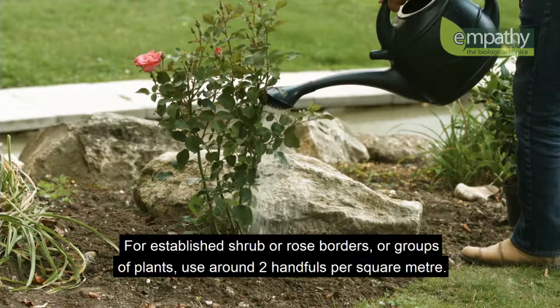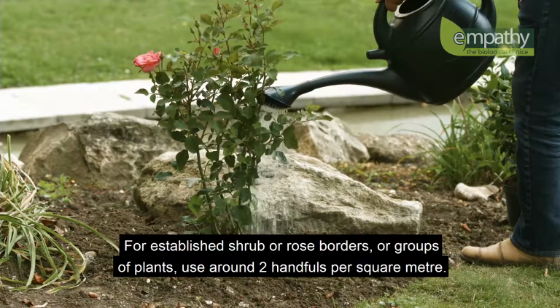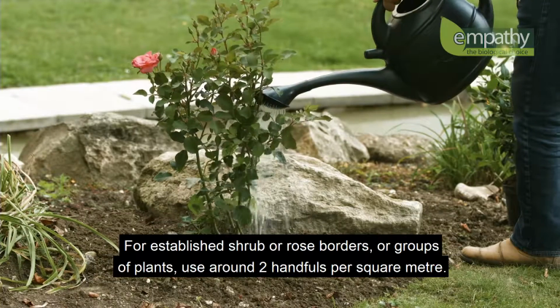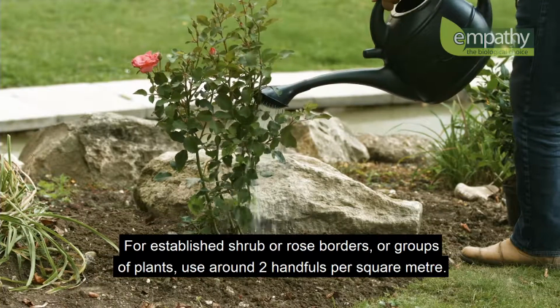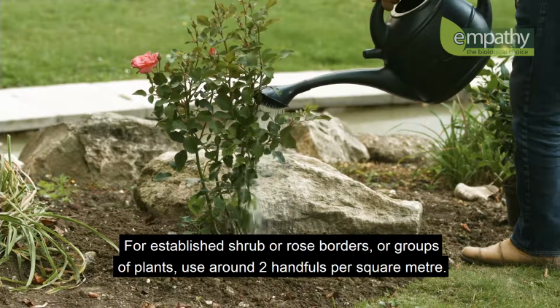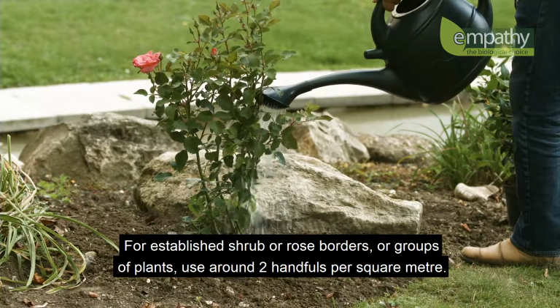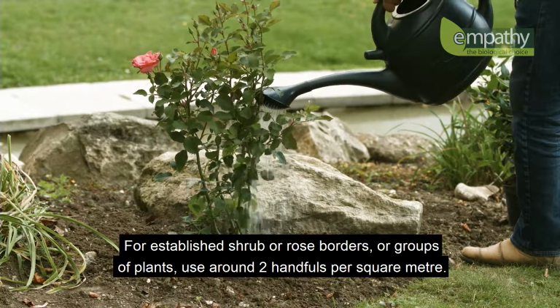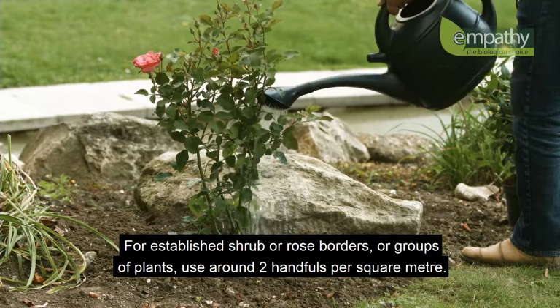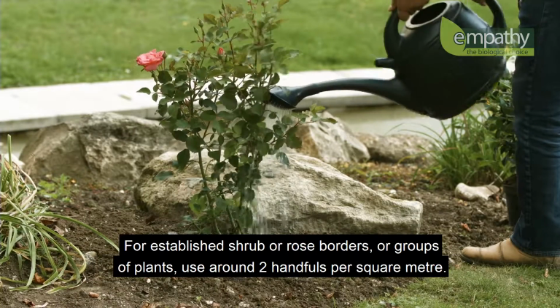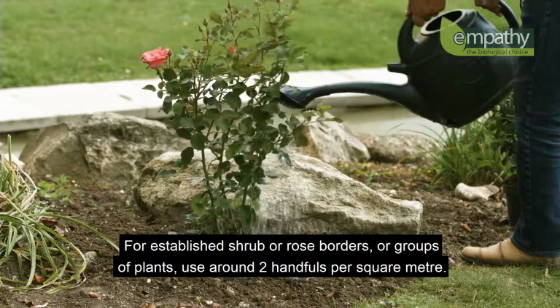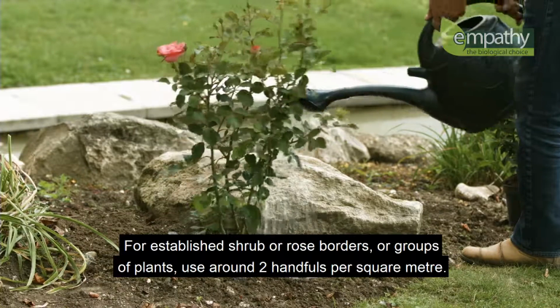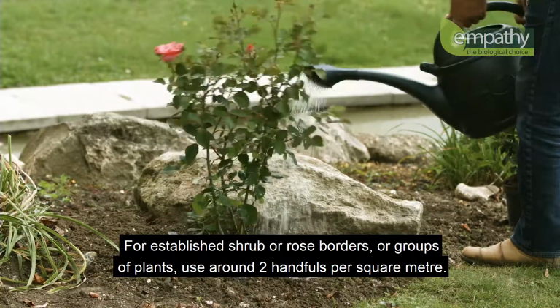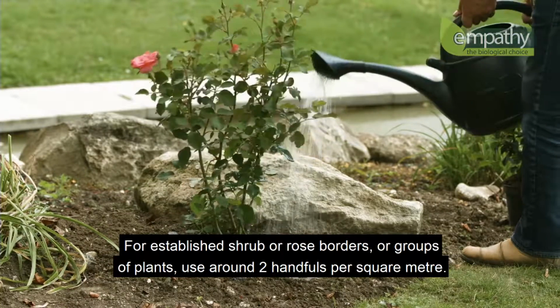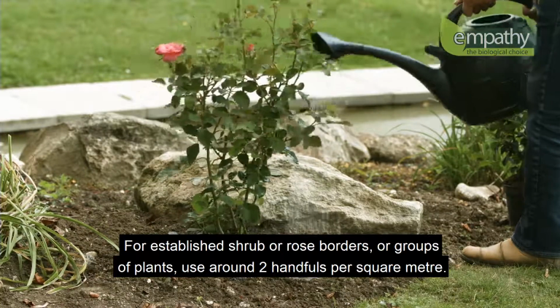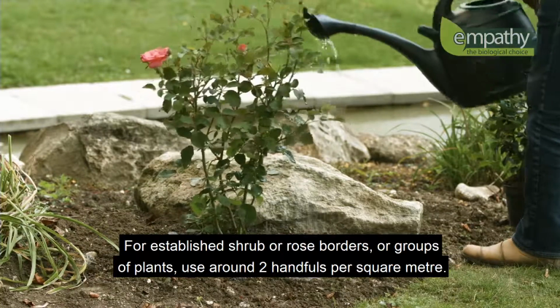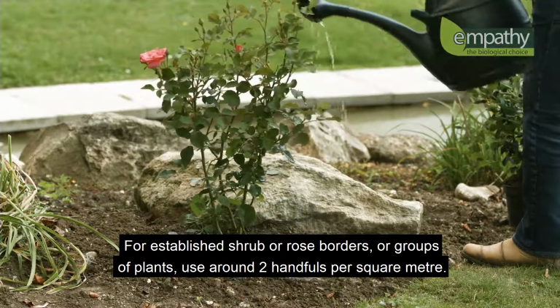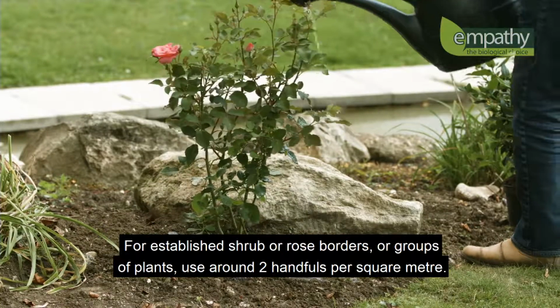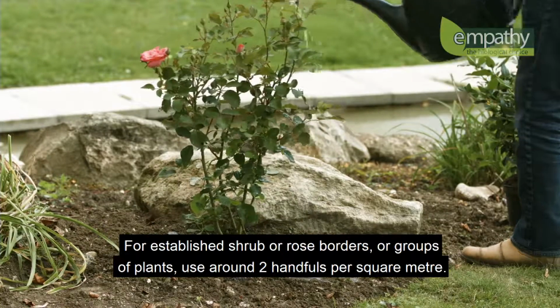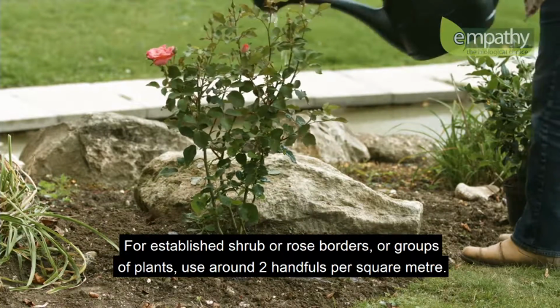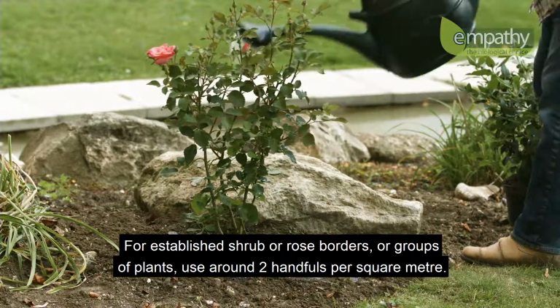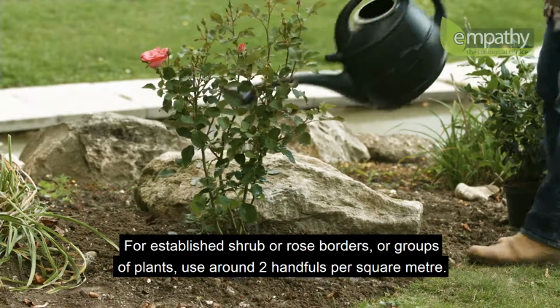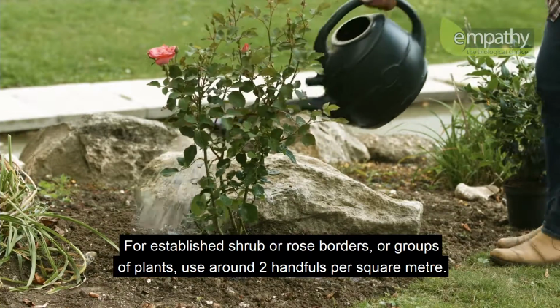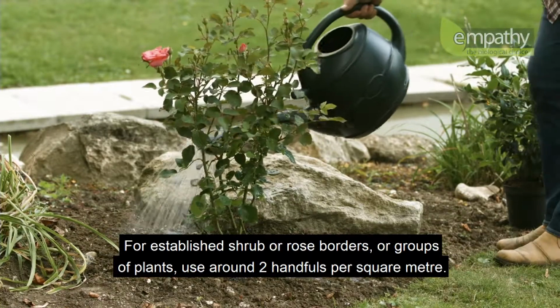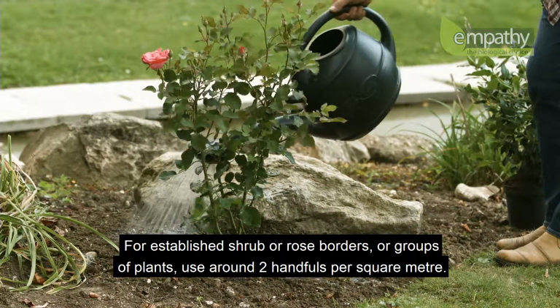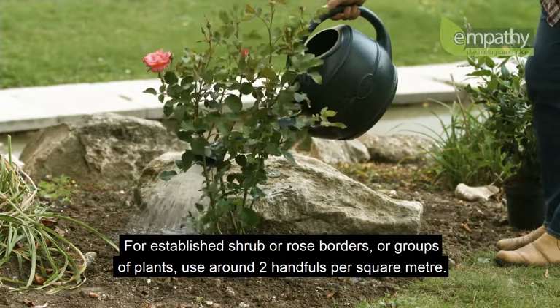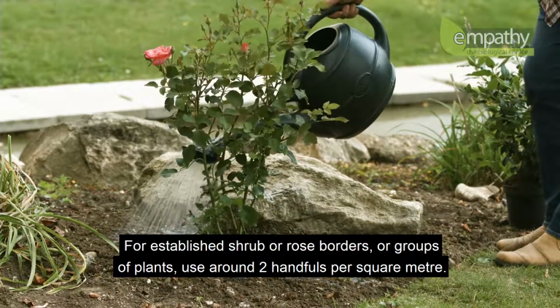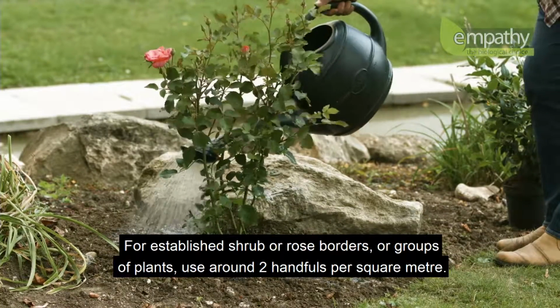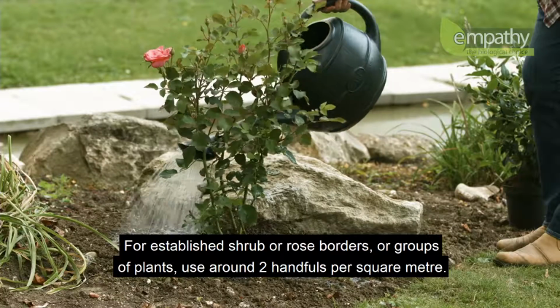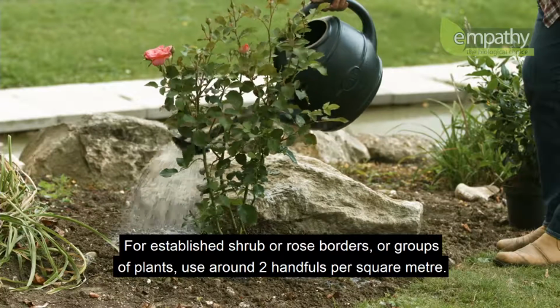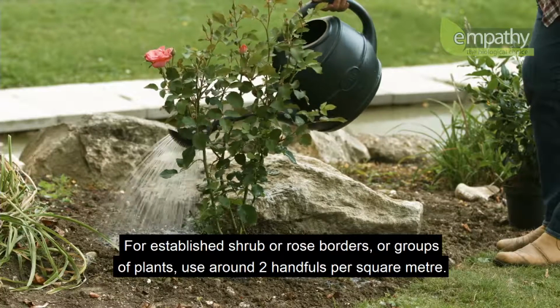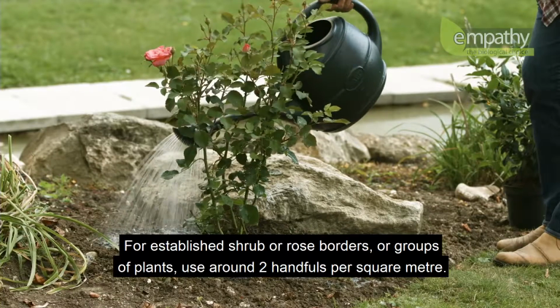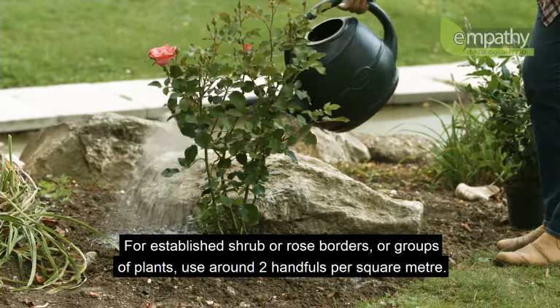For established shrub or rose borders or groups of plants, use around two handfuls per square meter.